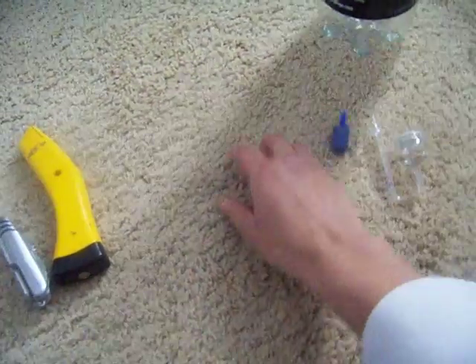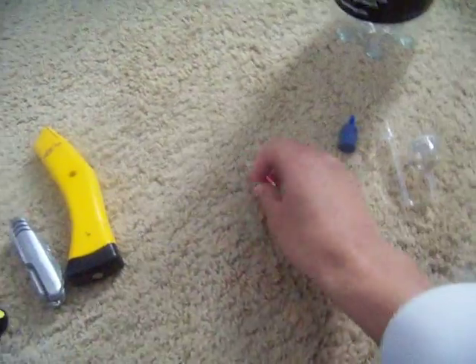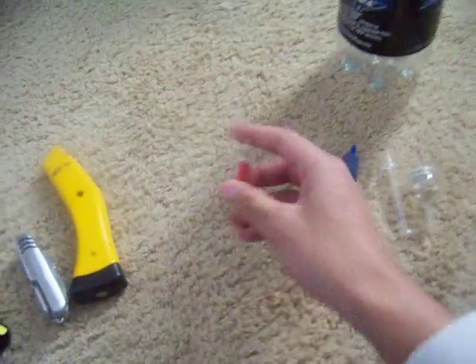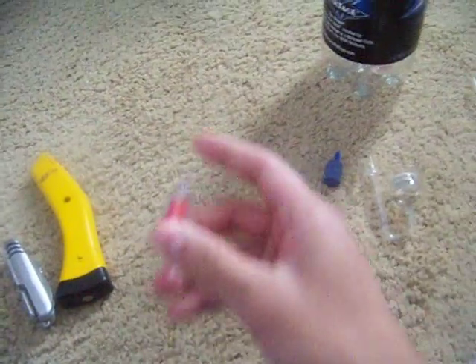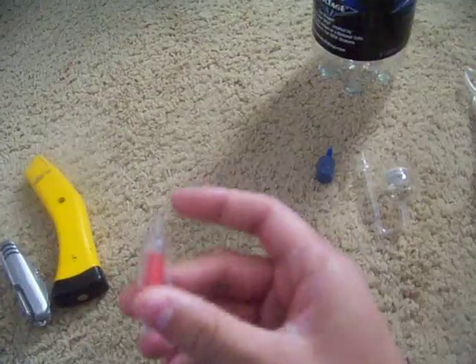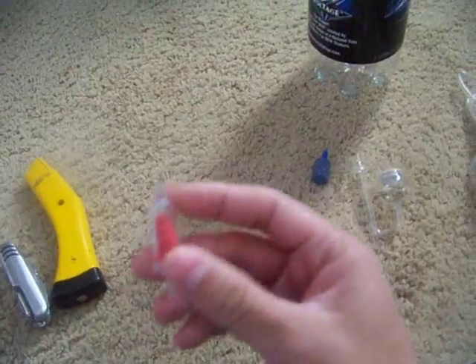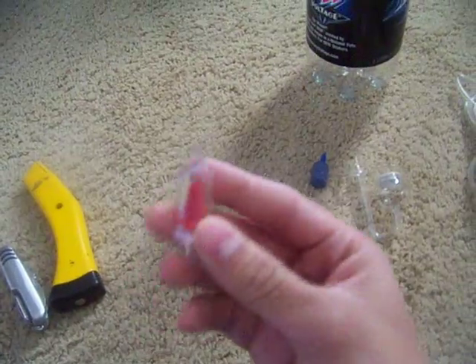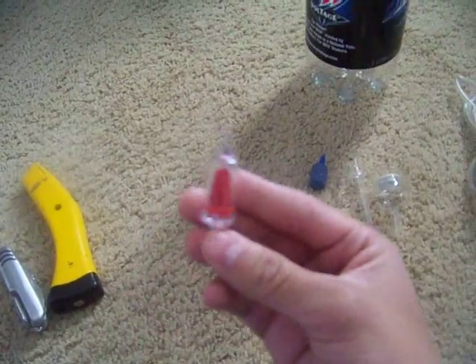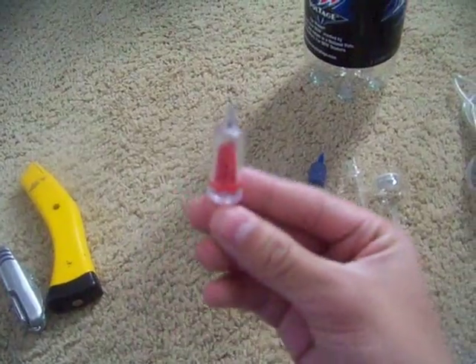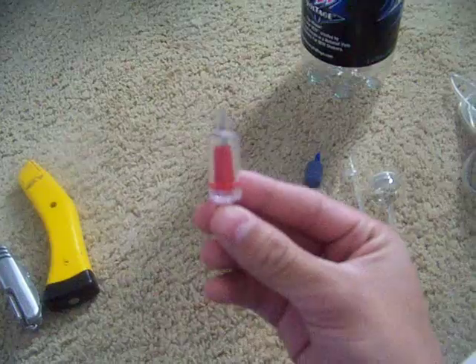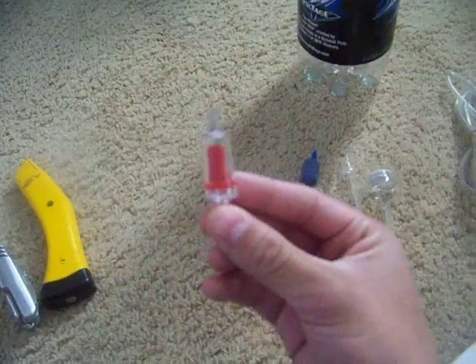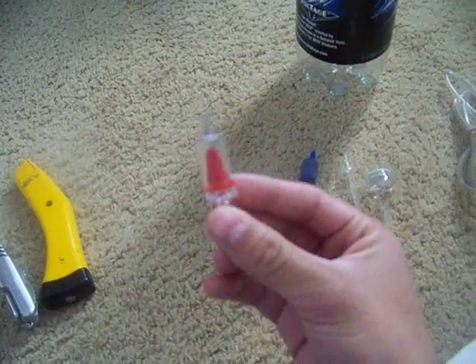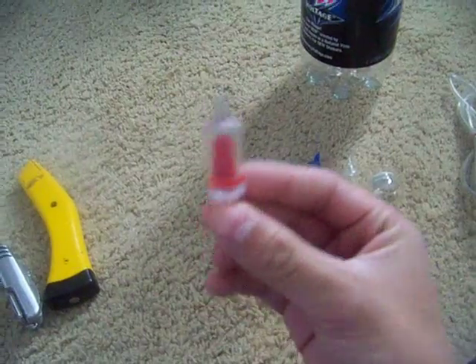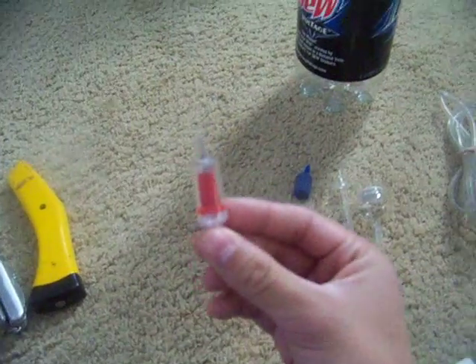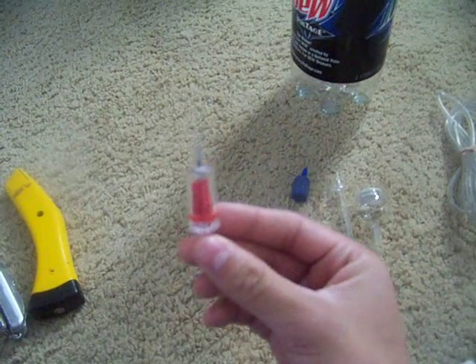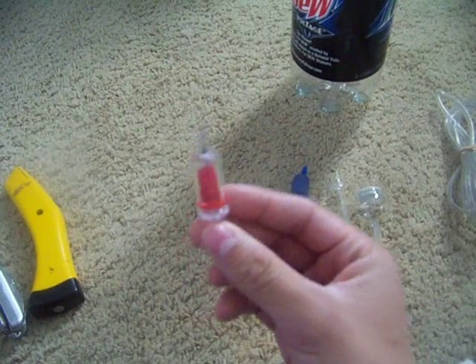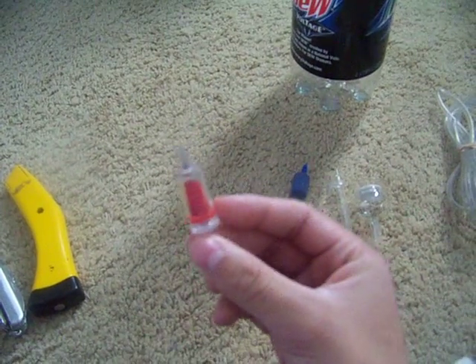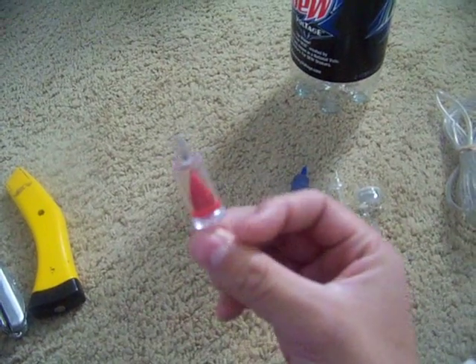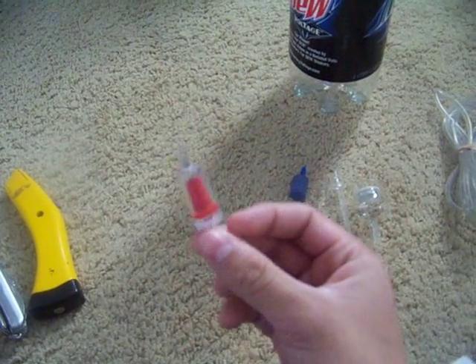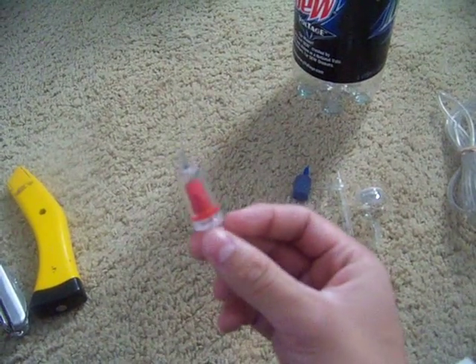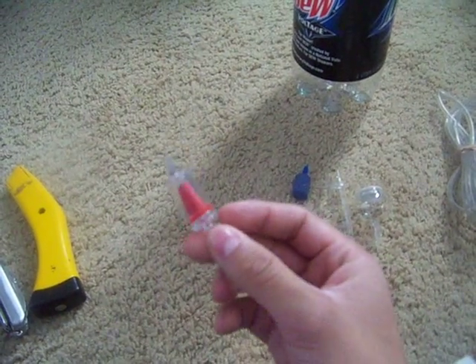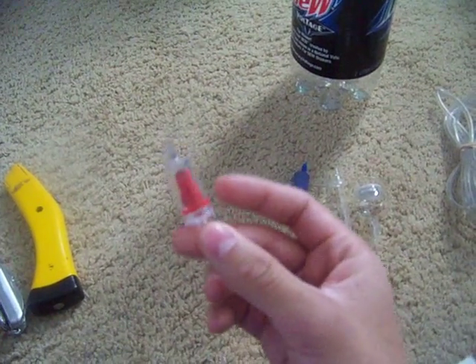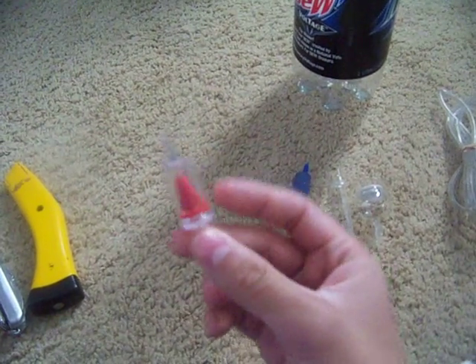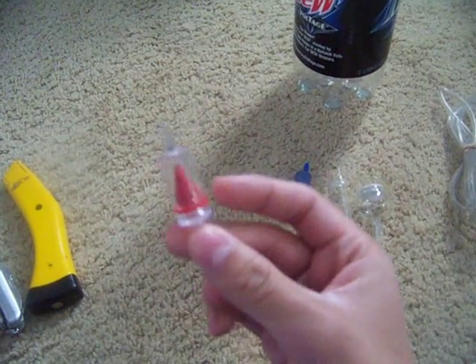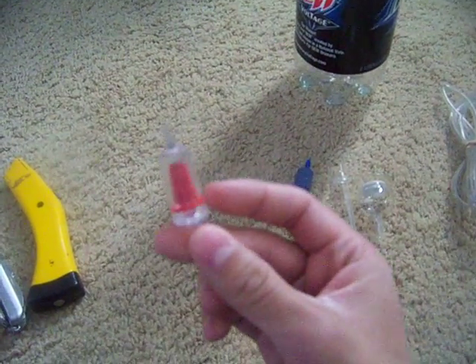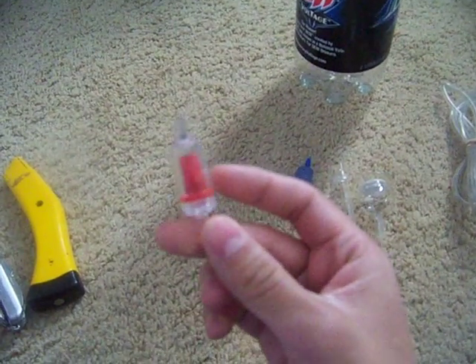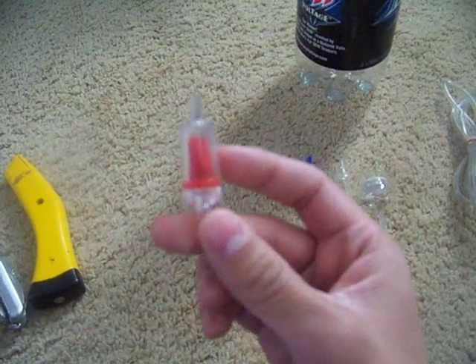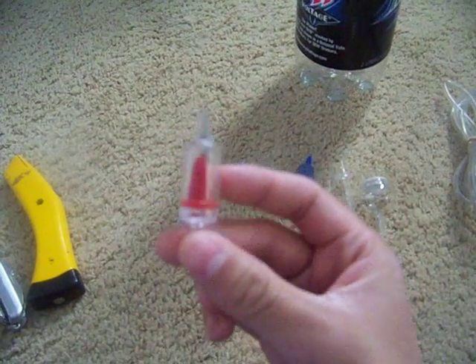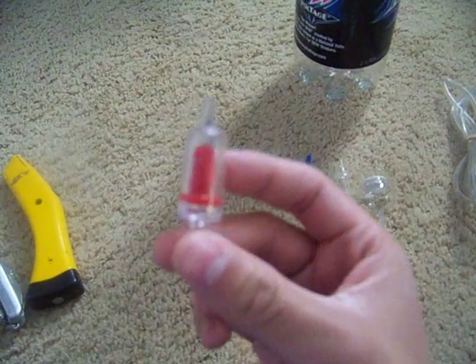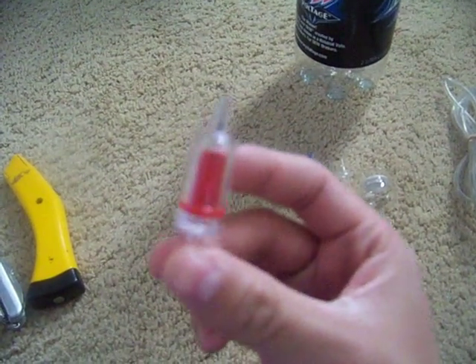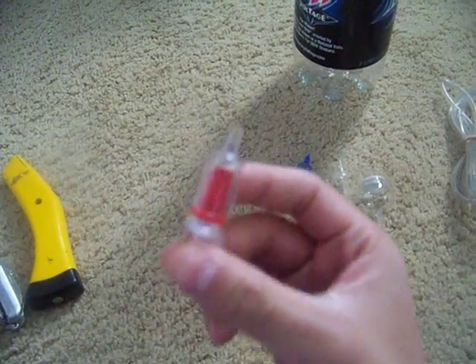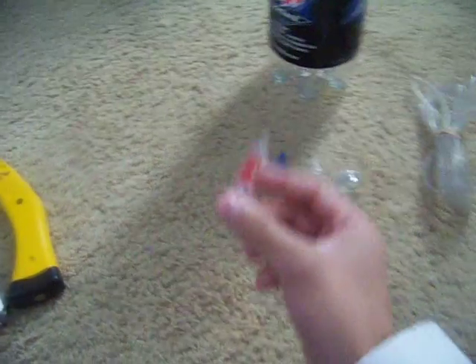You want a stopper just in case. You never know — it might back up and go the opposite way, then you're screwed.